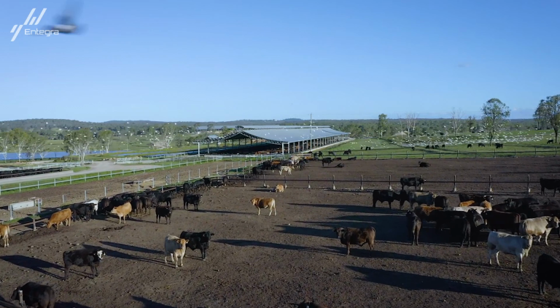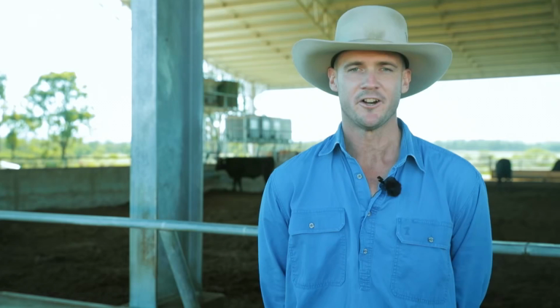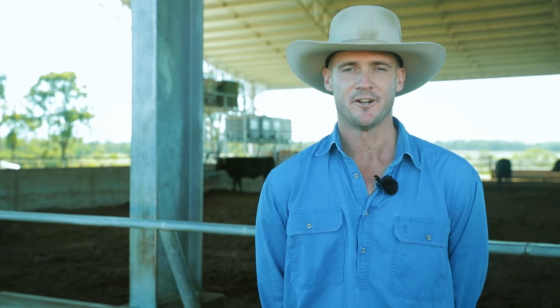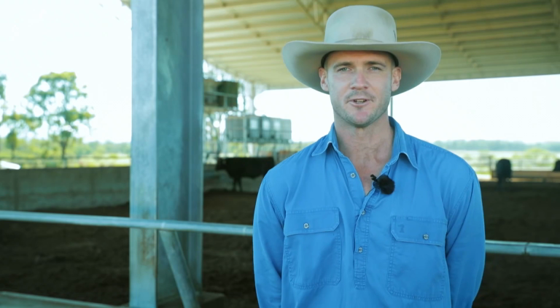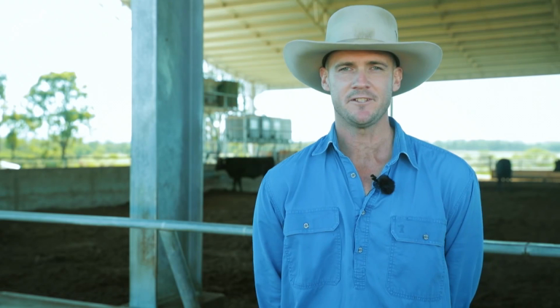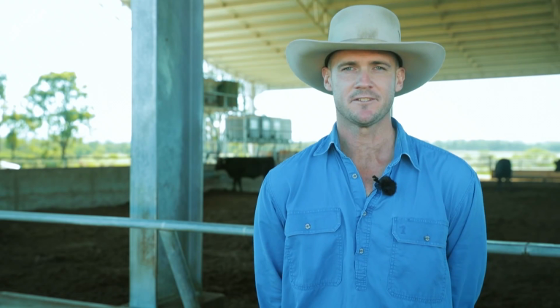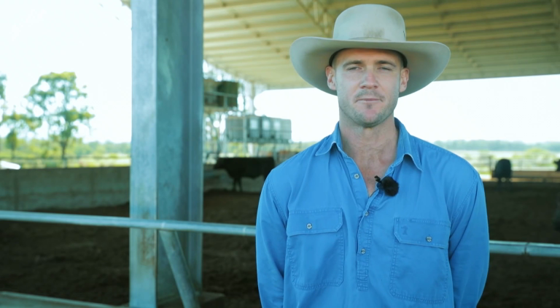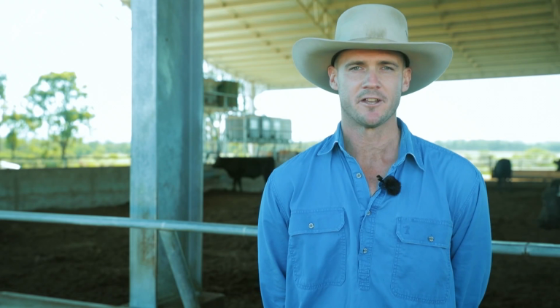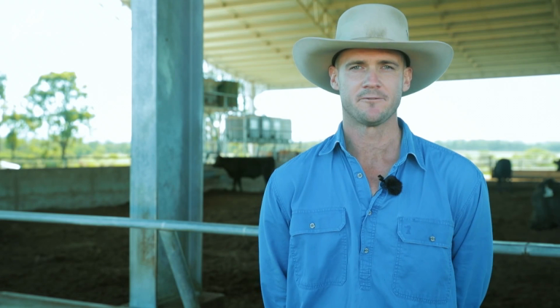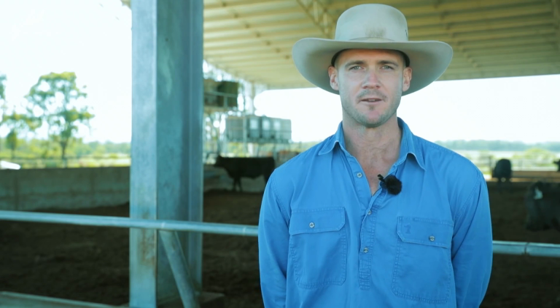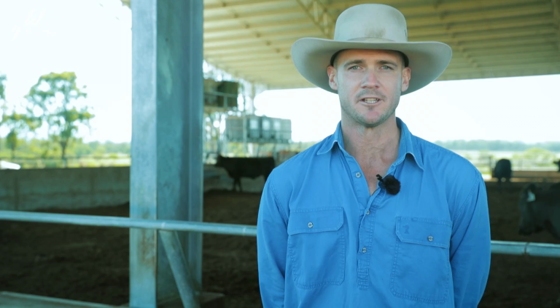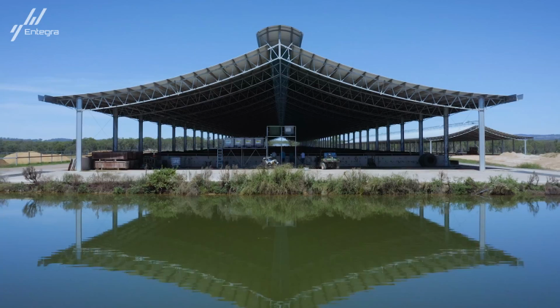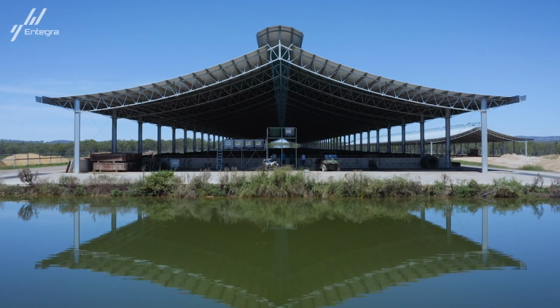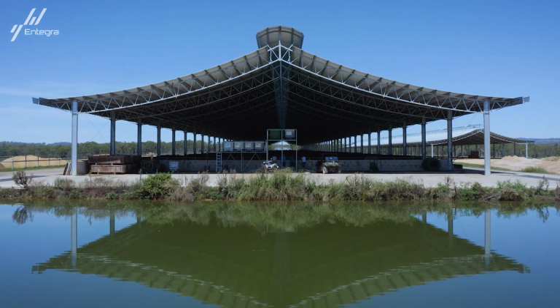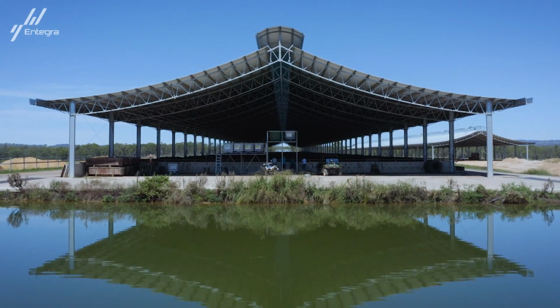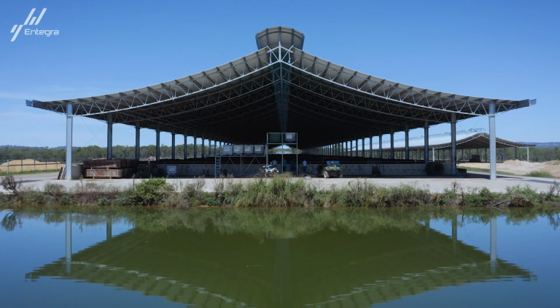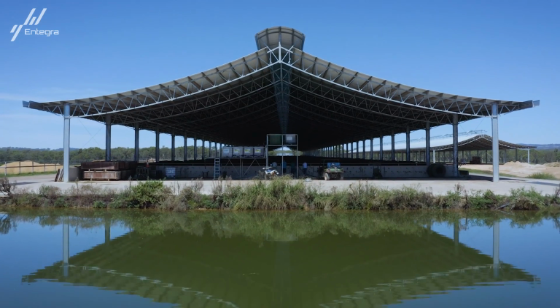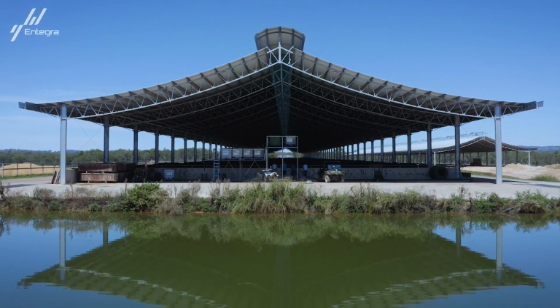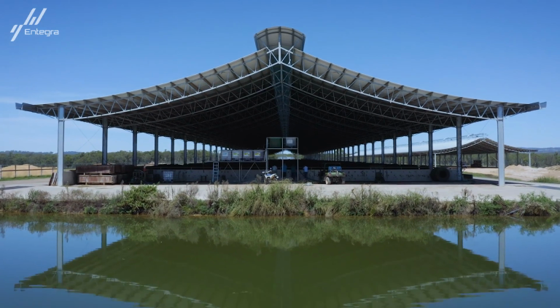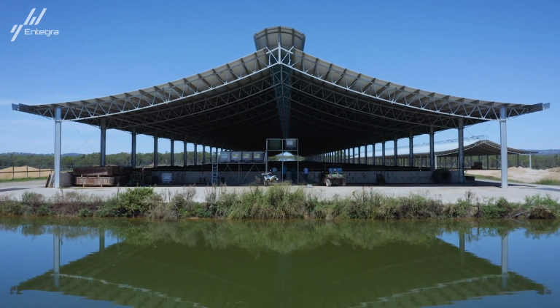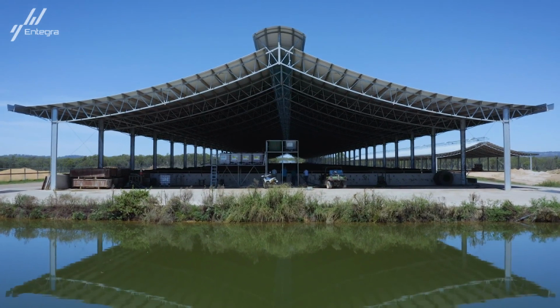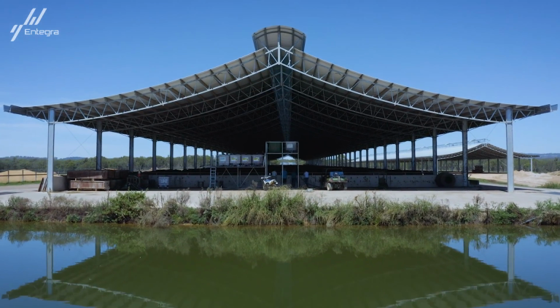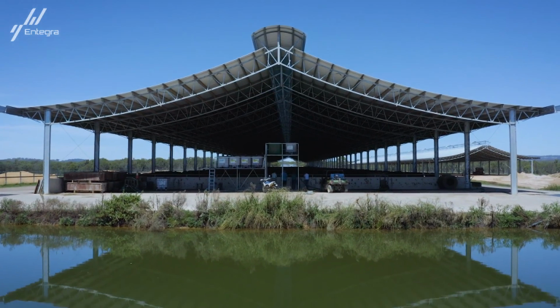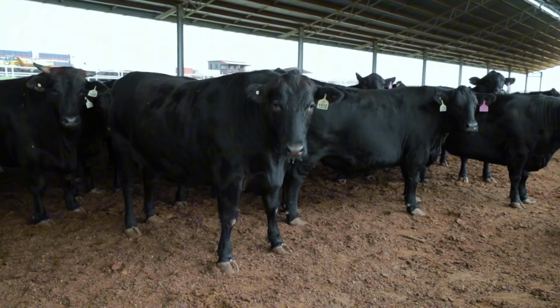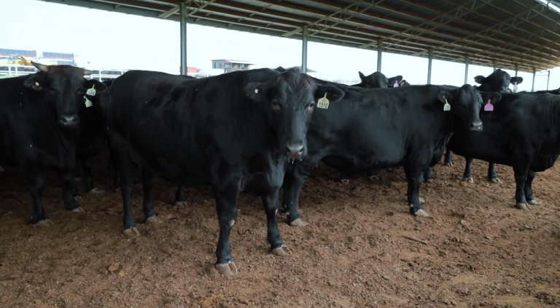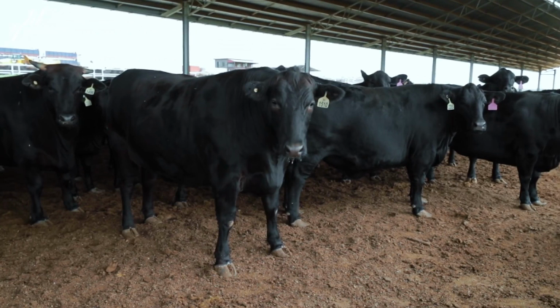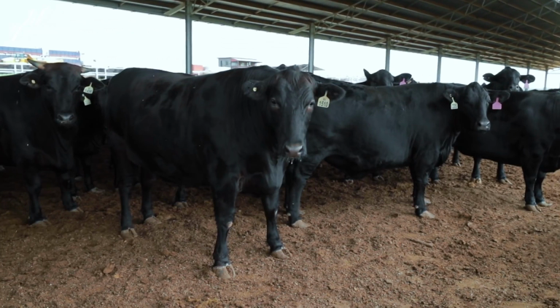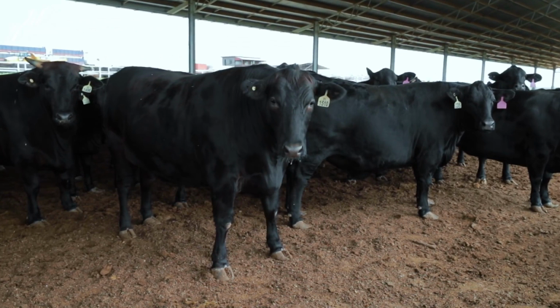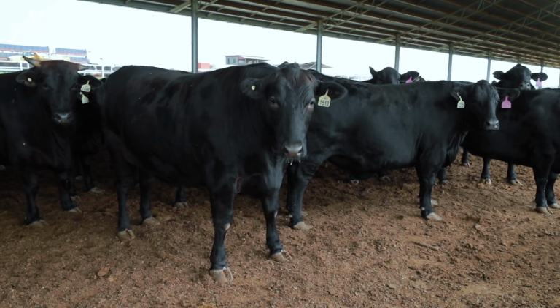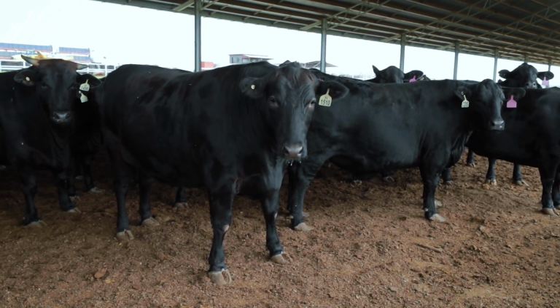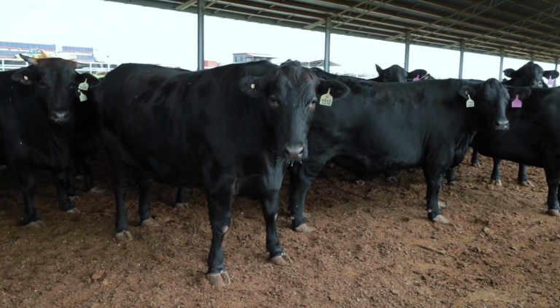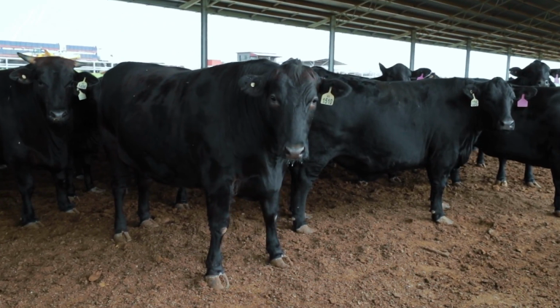Hi, I'm Chris. I'm part of the family that owns and operates Kangdown South Feedlot, a branded Wagyu beef production.